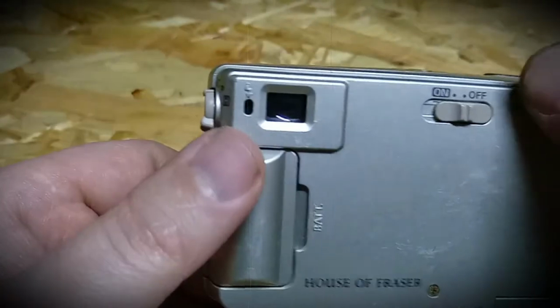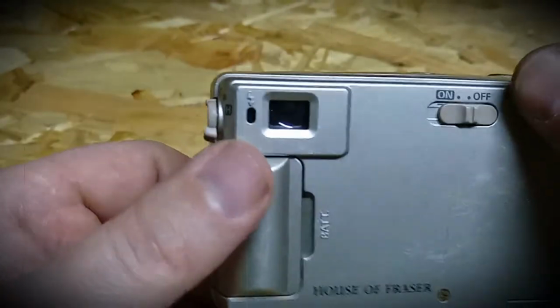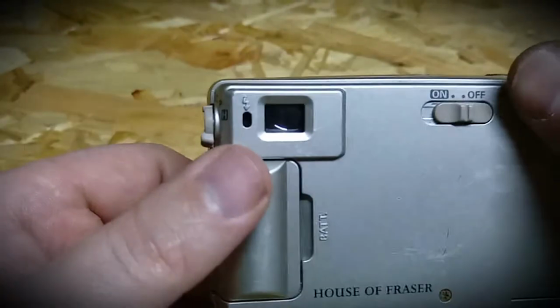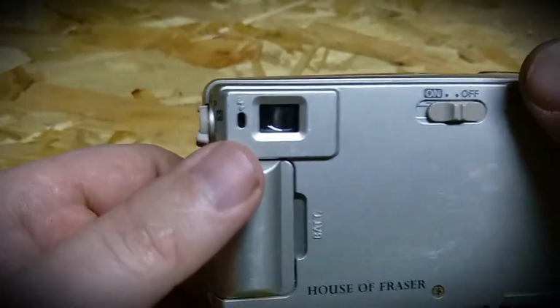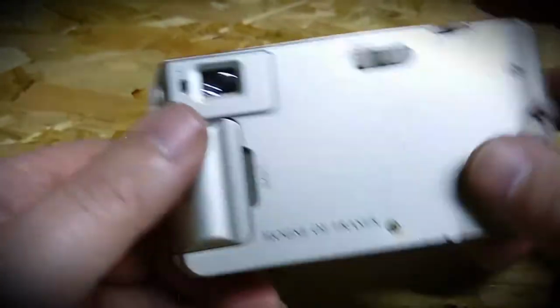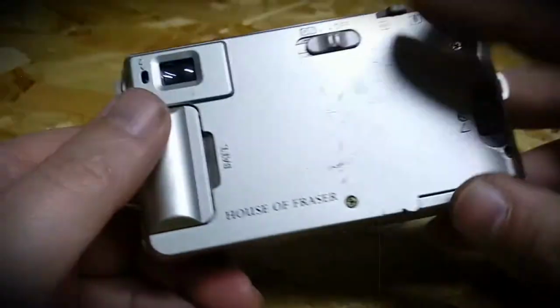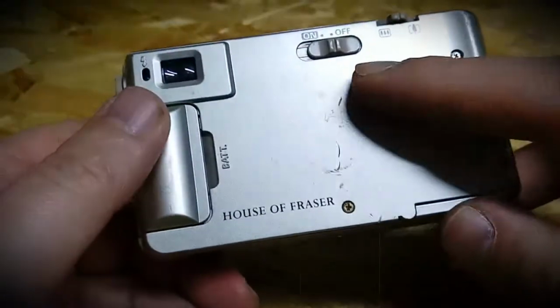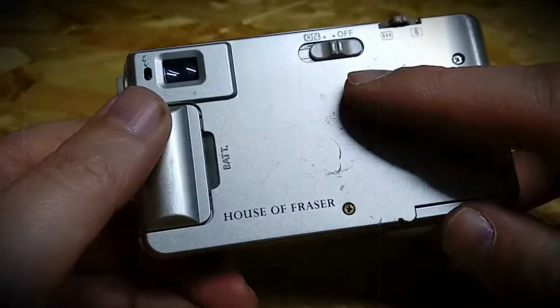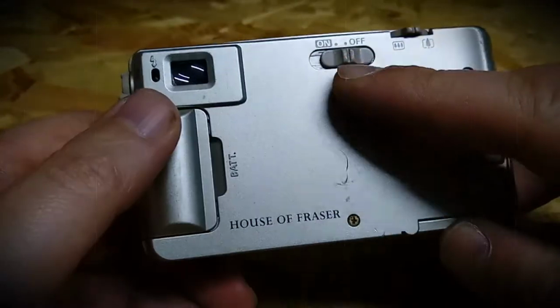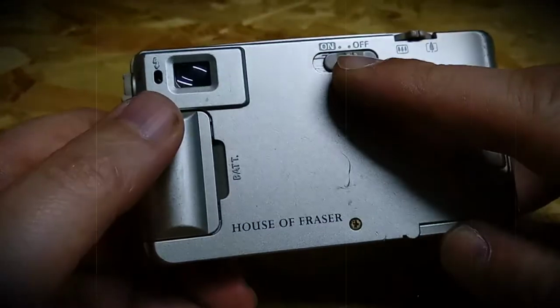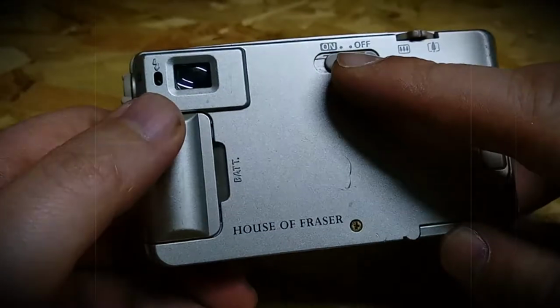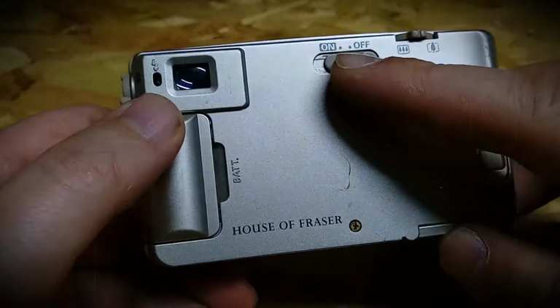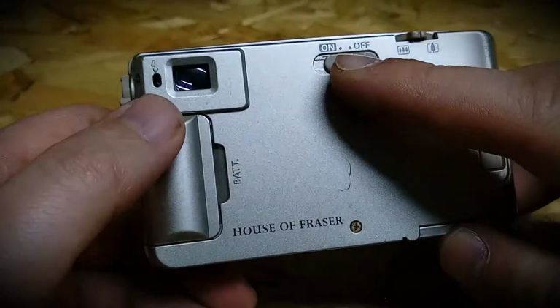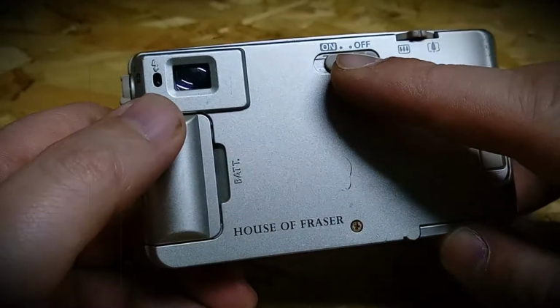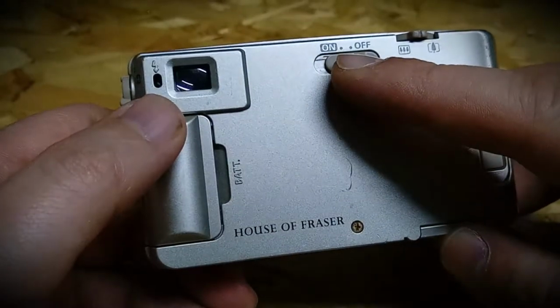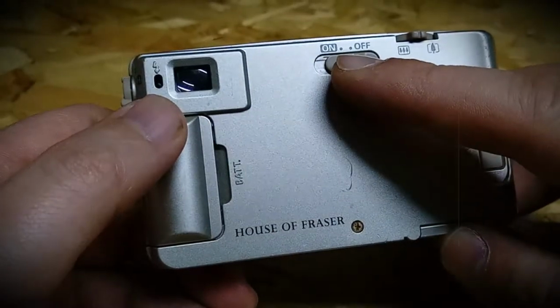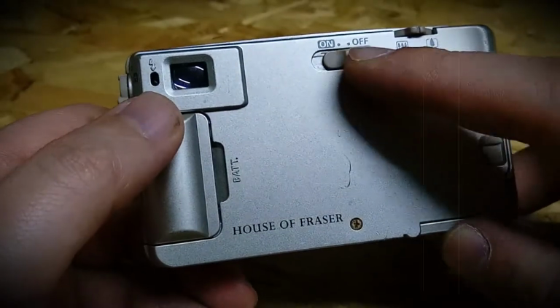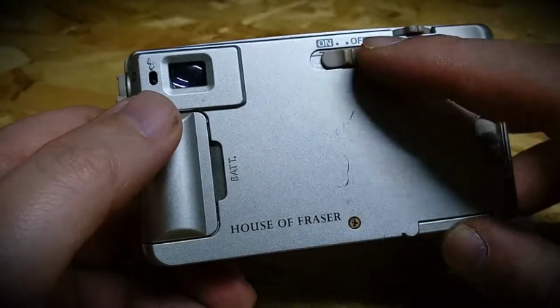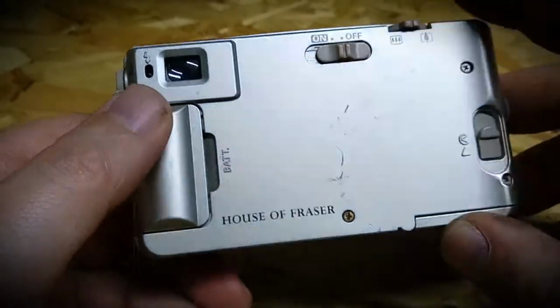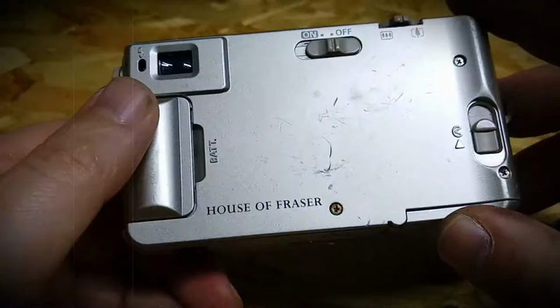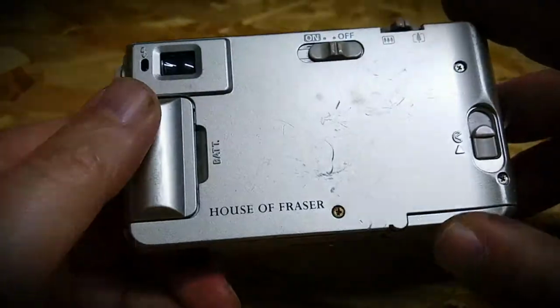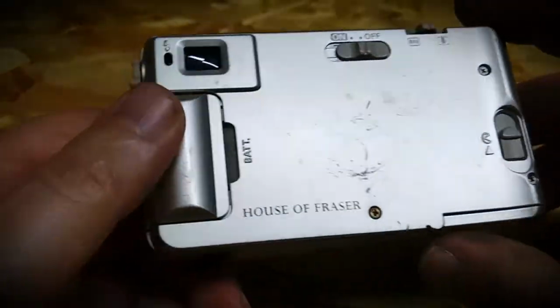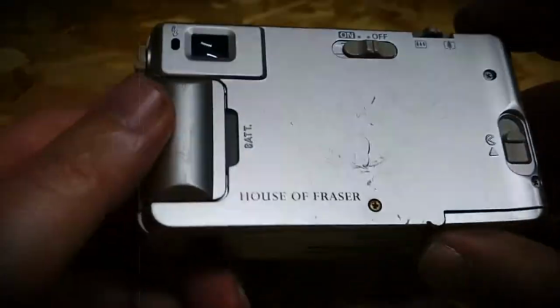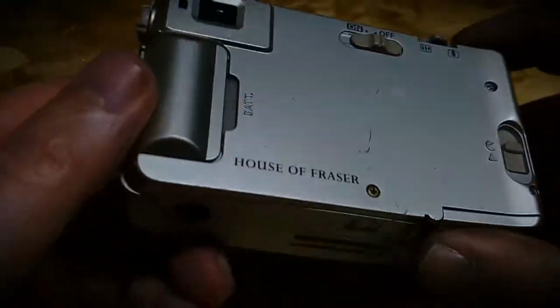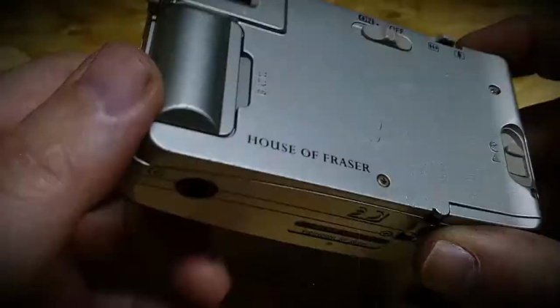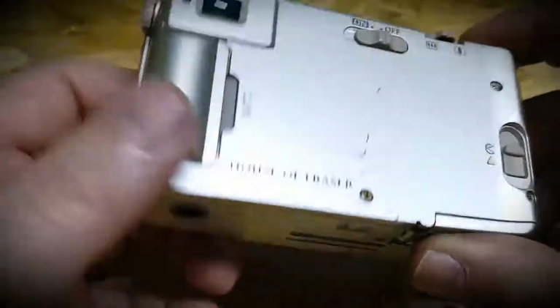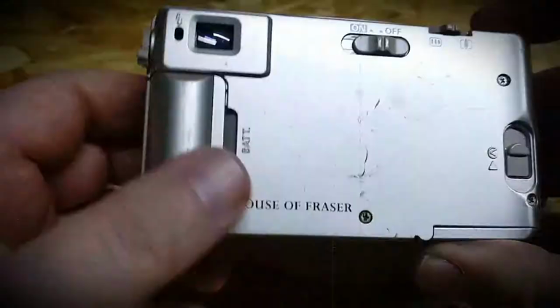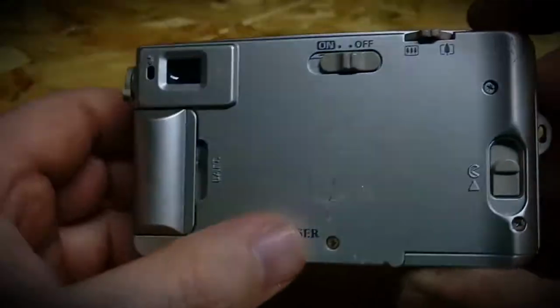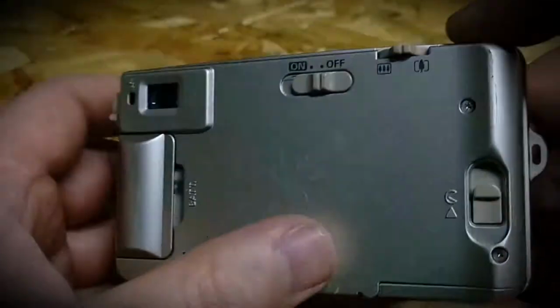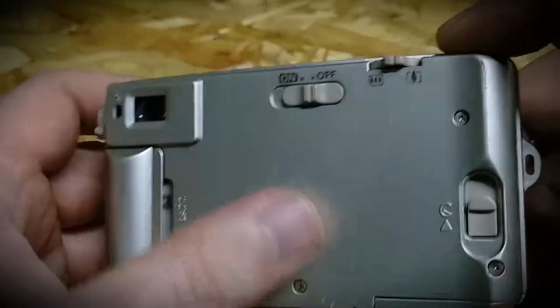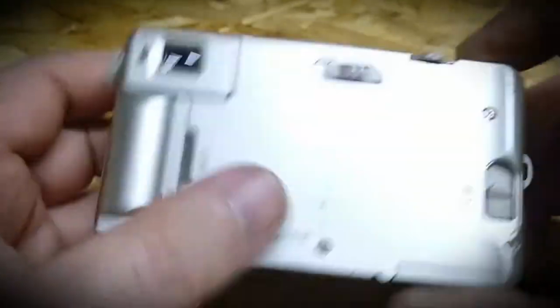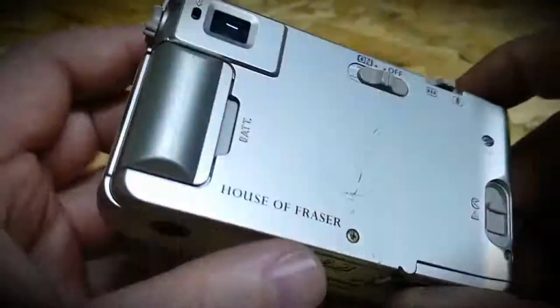Zoom in, zoom out, turn it on, turn it off — a few scratches.